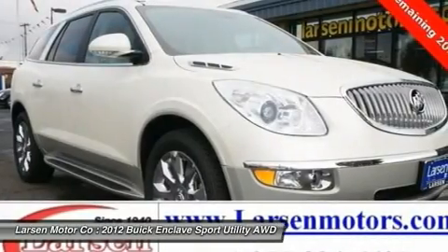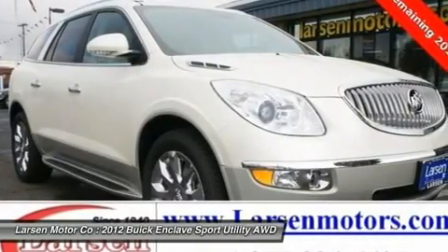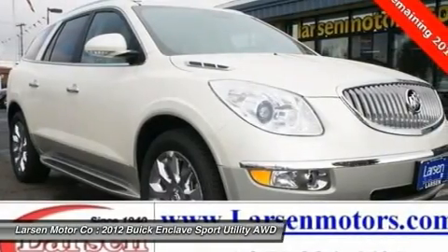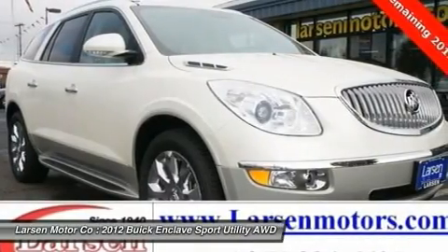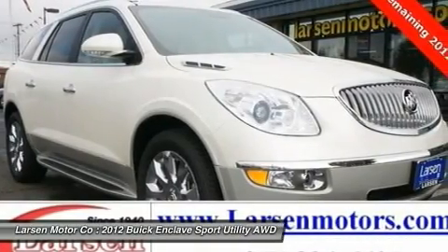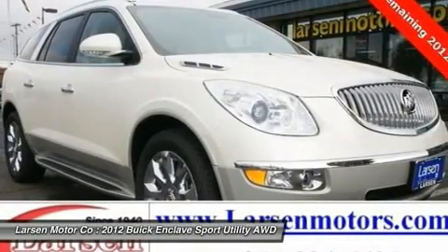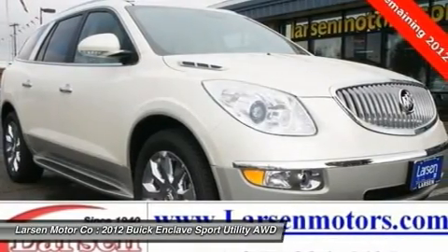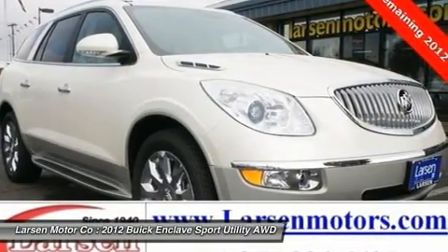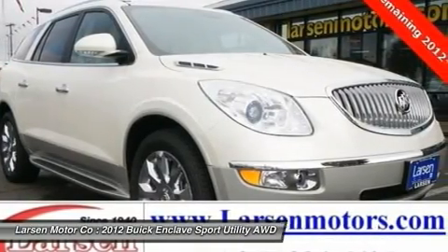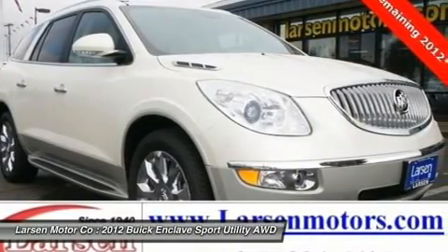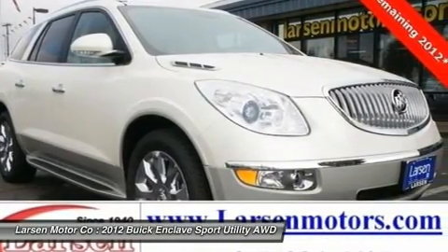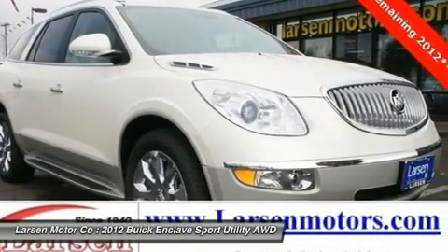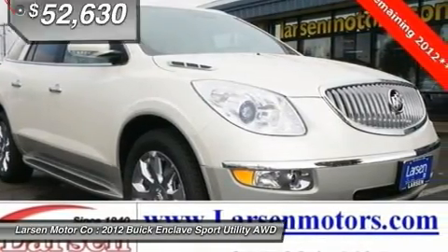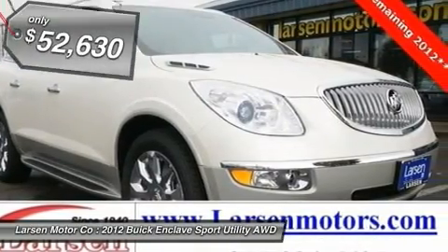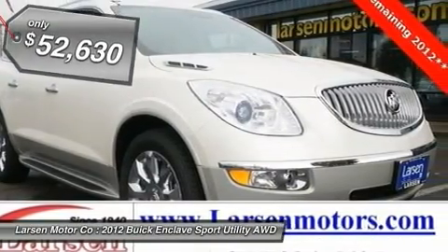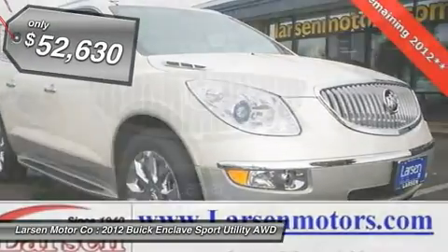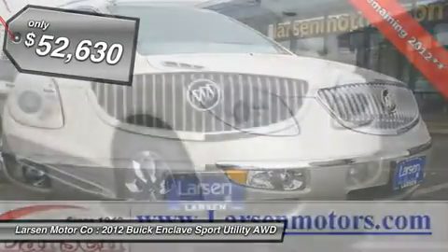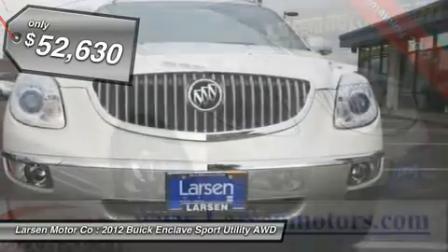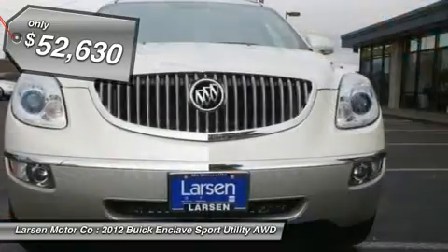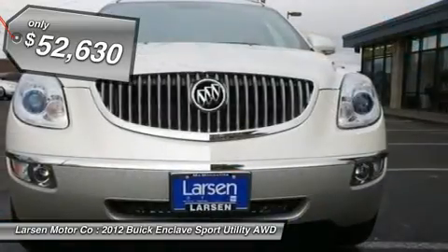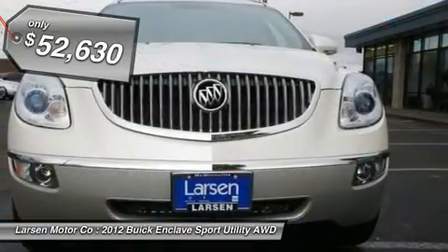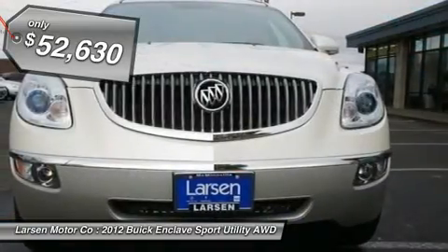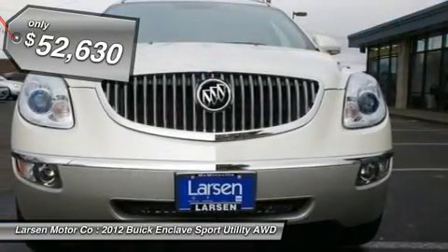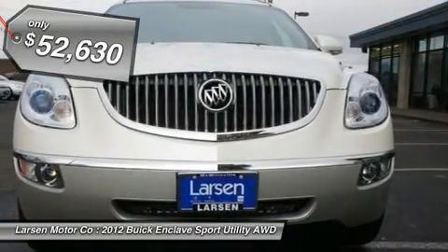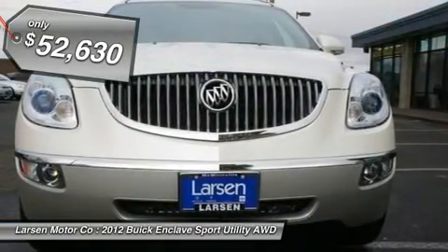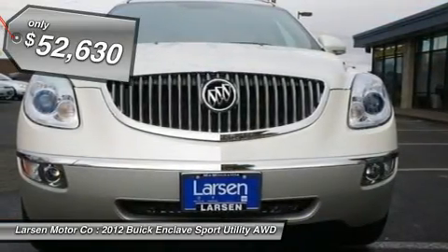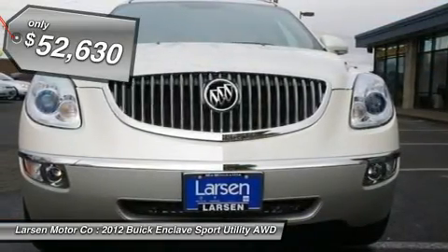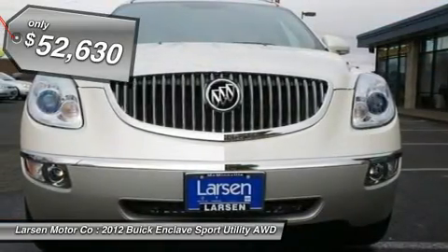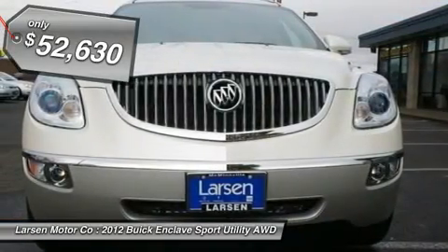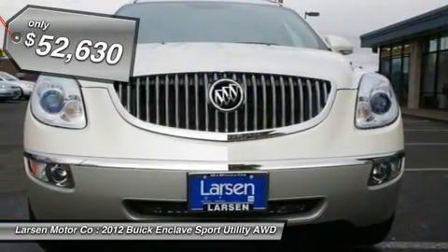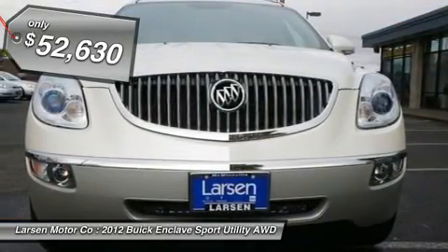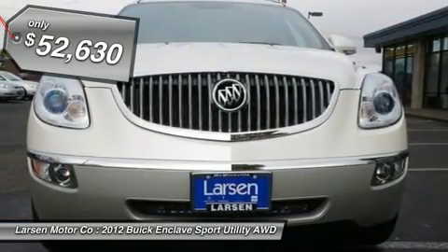Driver confidence package: rear view camera system, remote vehicle starter system, and ultrasonic rear parking assist.